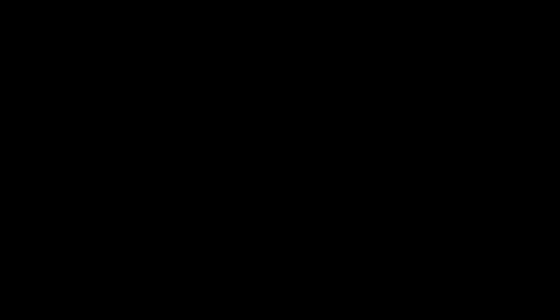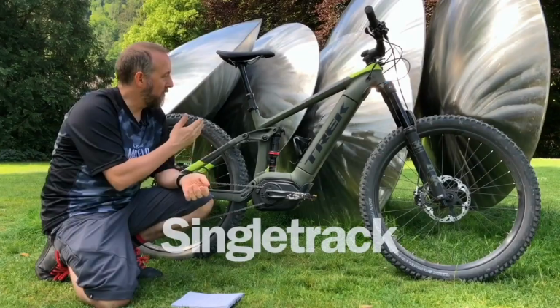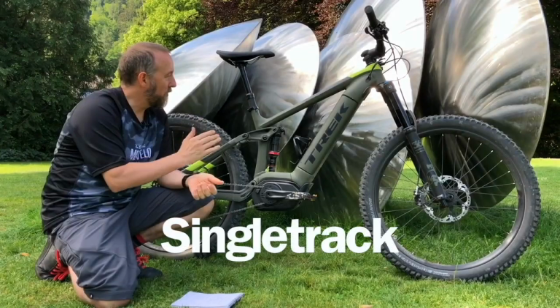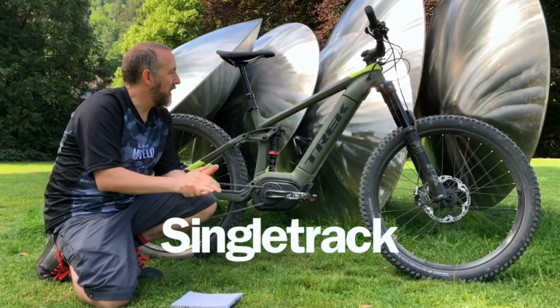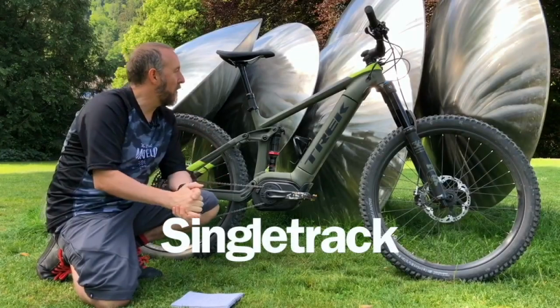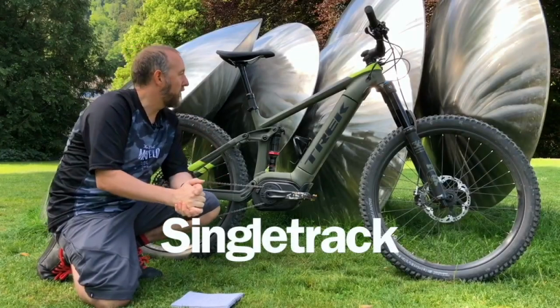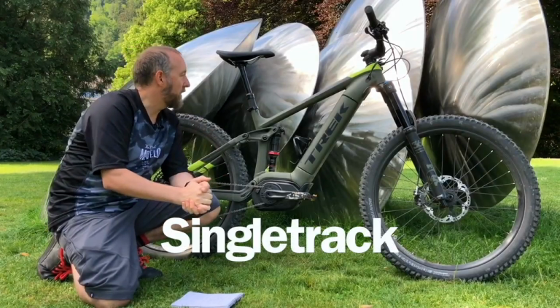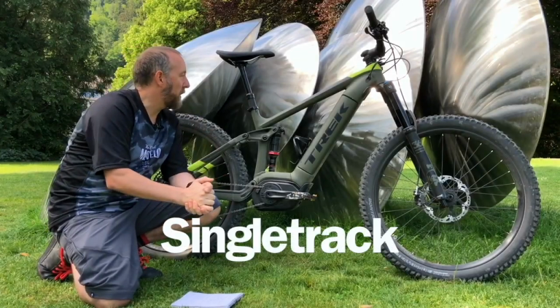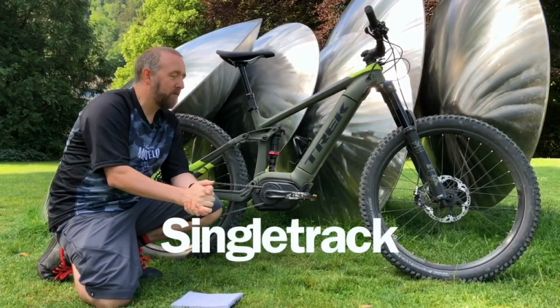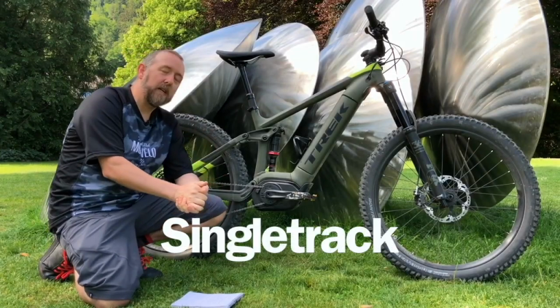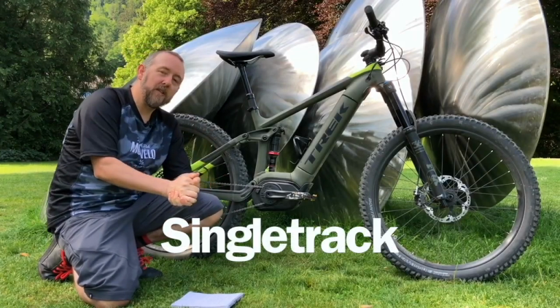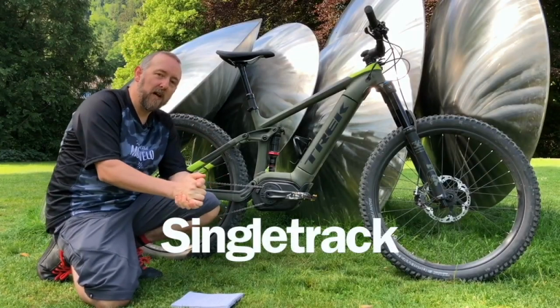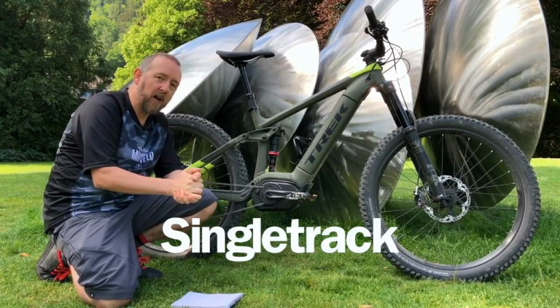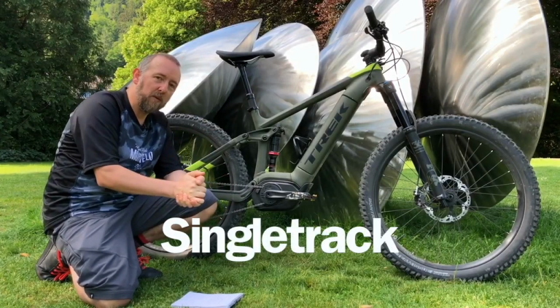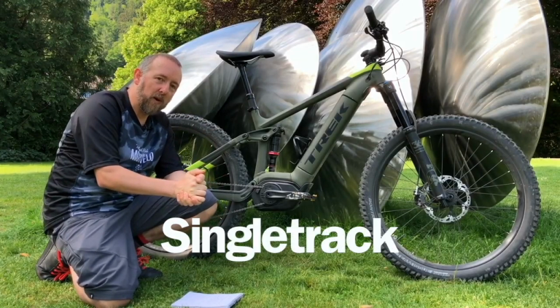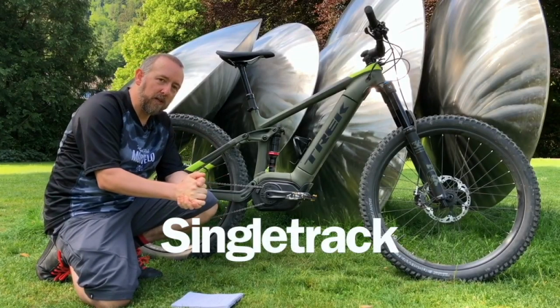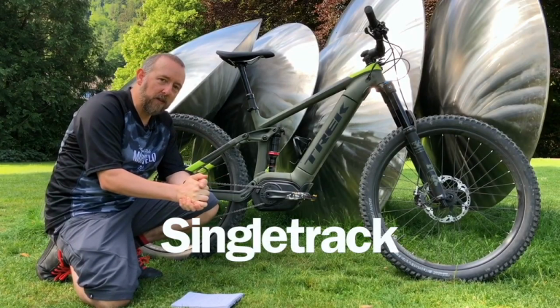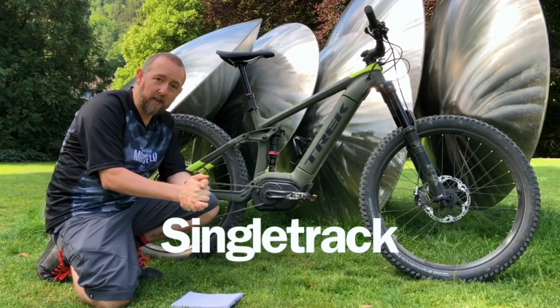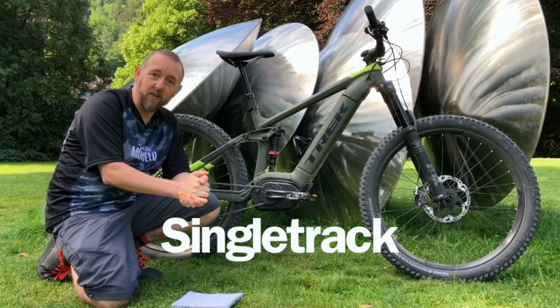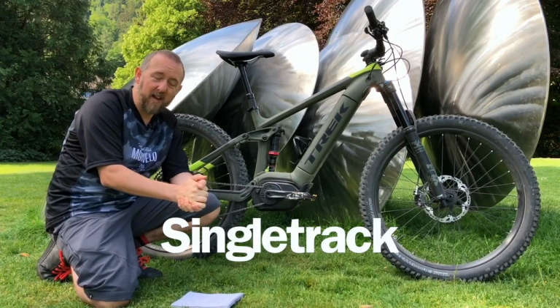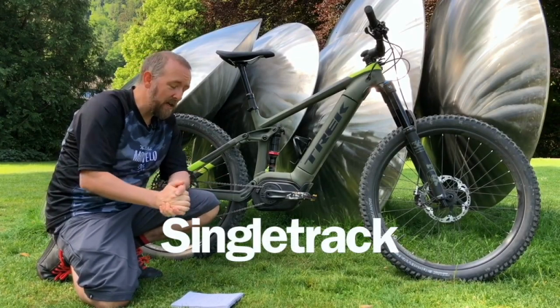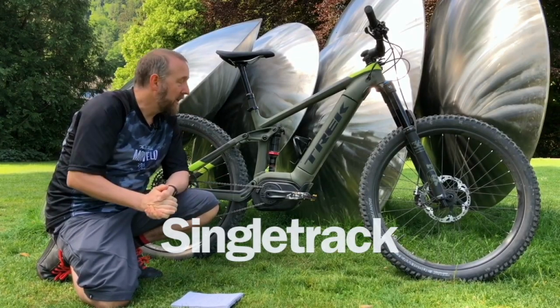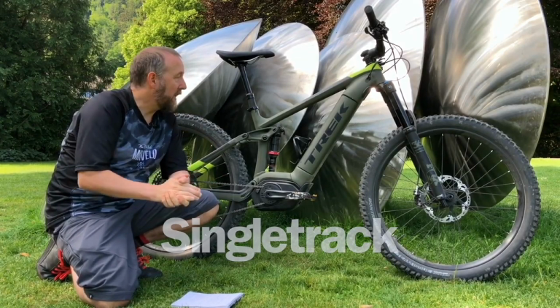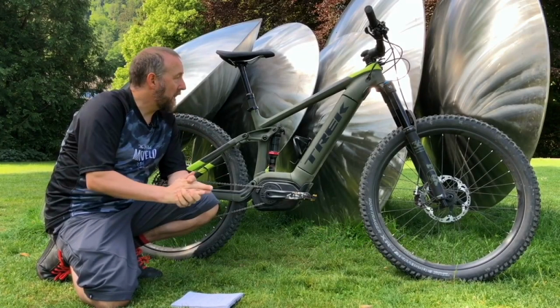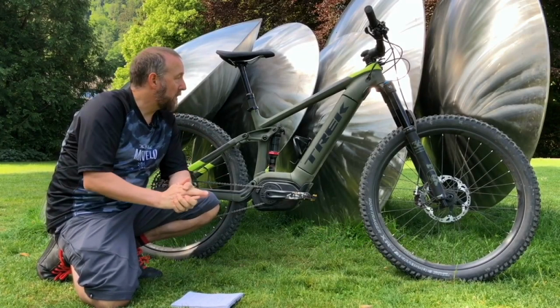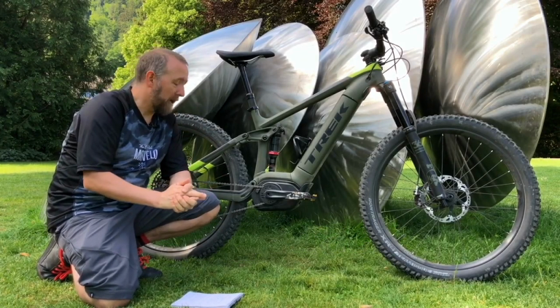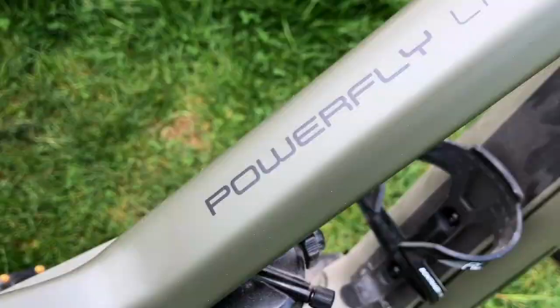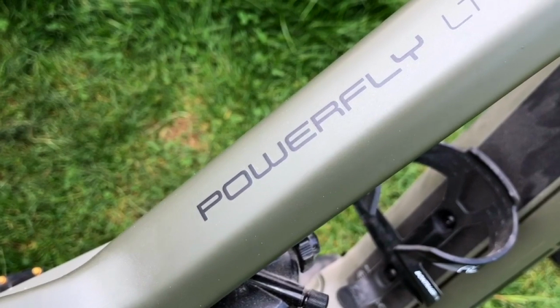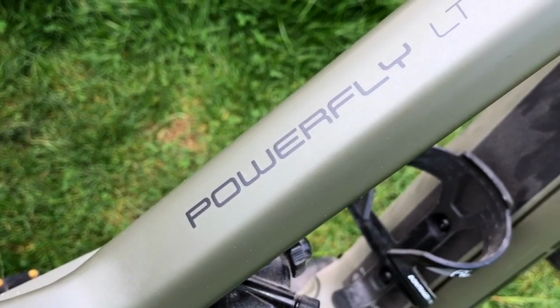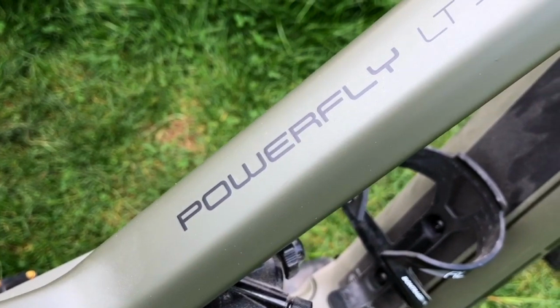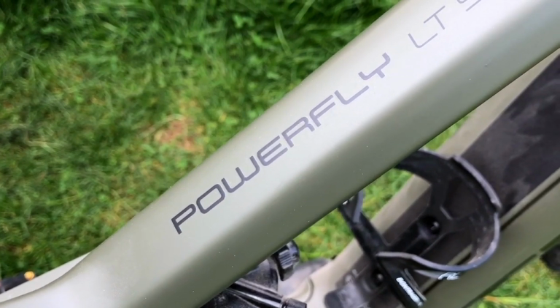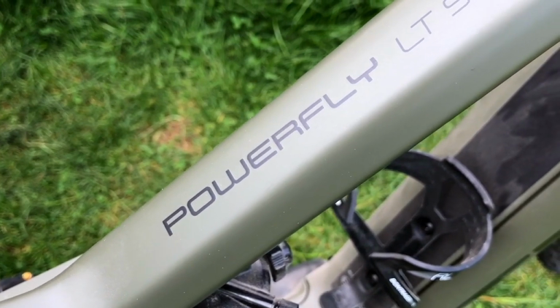I'm going to give you a rundown of this Powerfly LT9 that I've been riding for the last day here in Bad Ragaz in Switzerland.